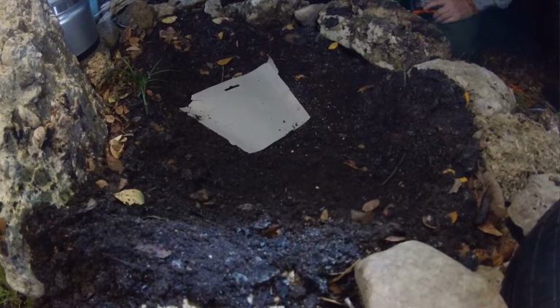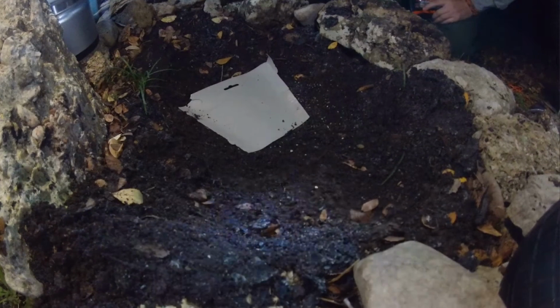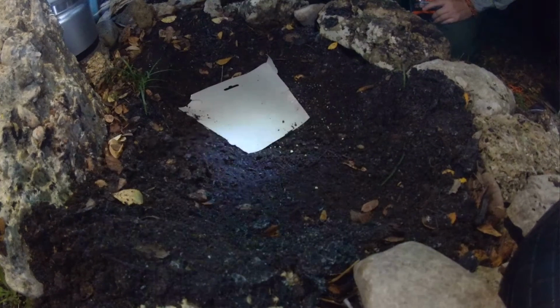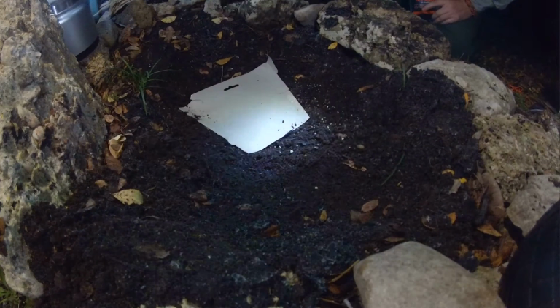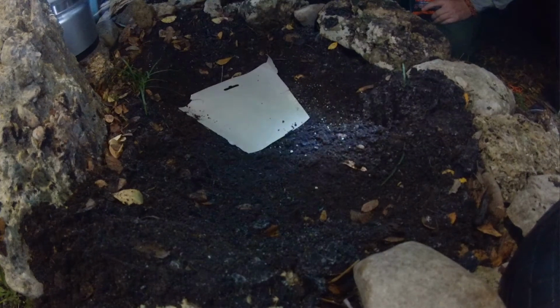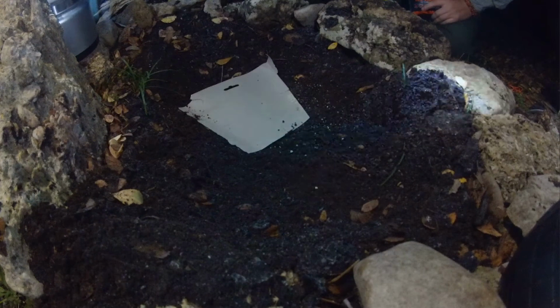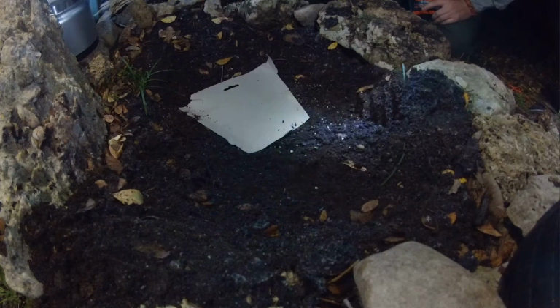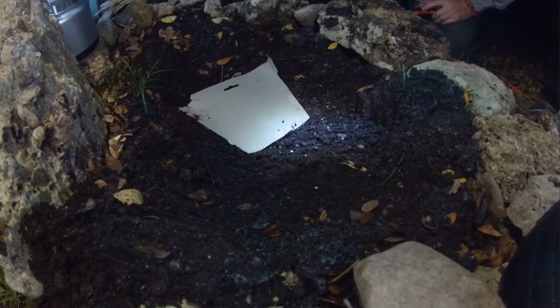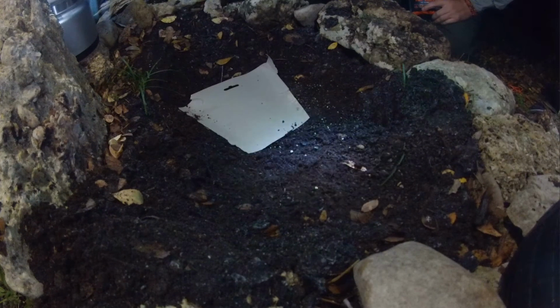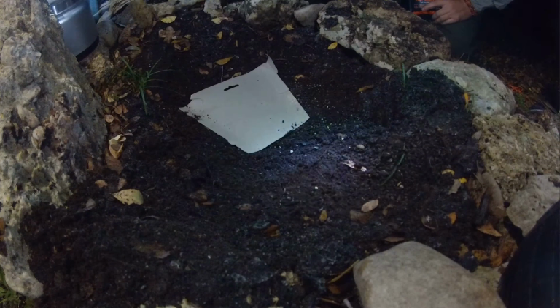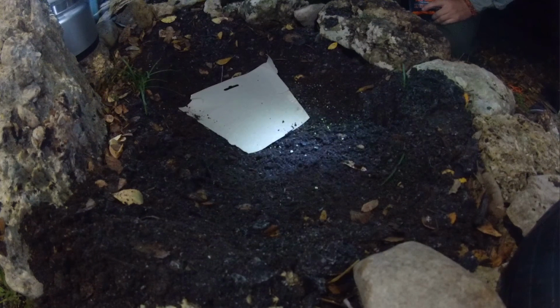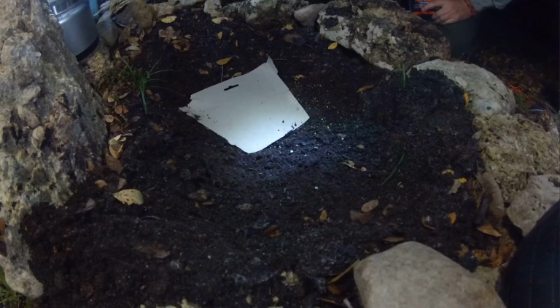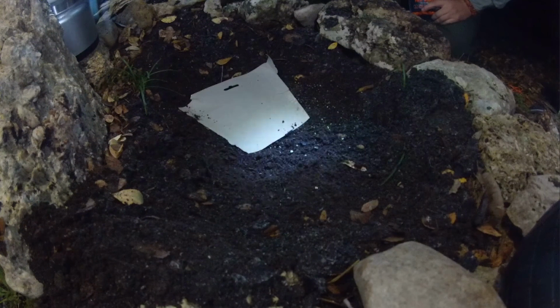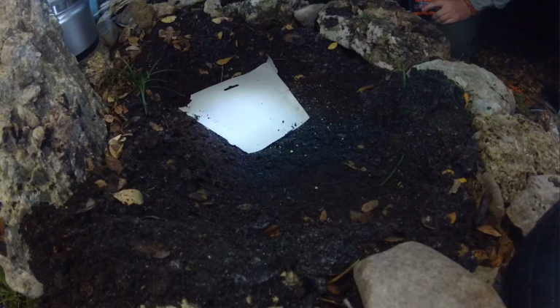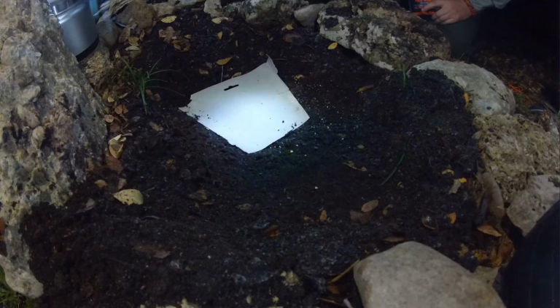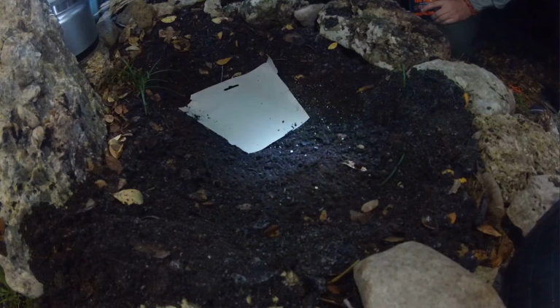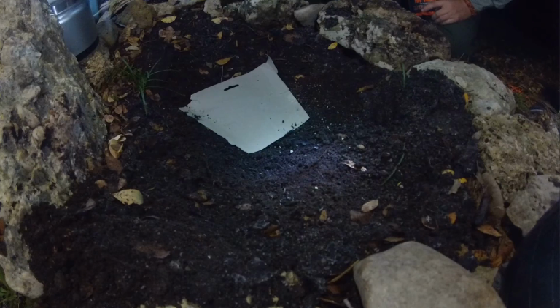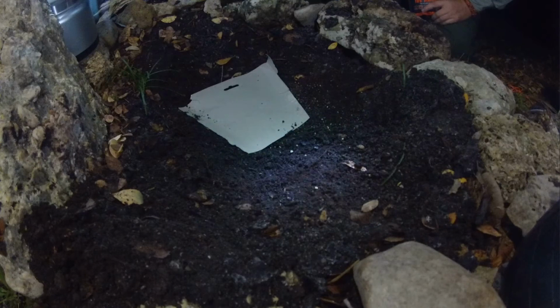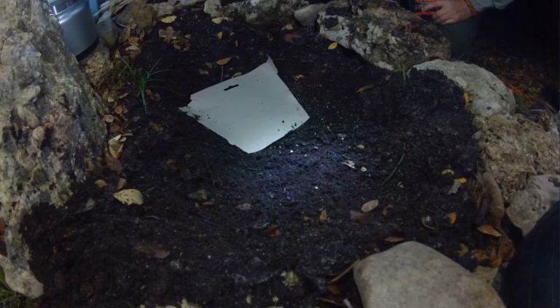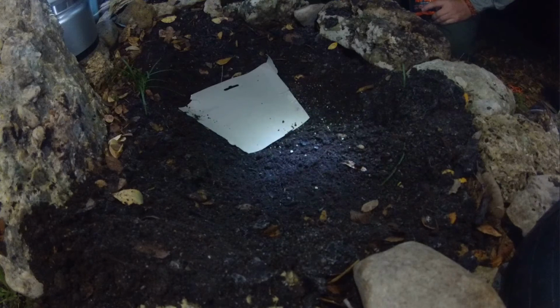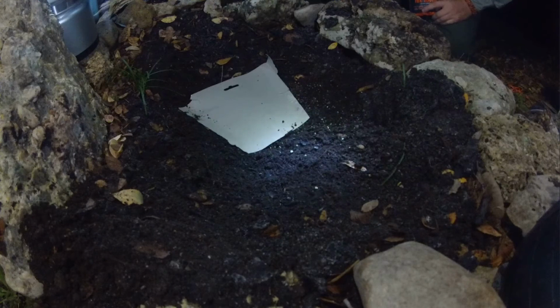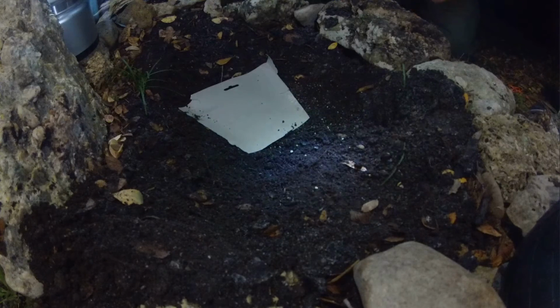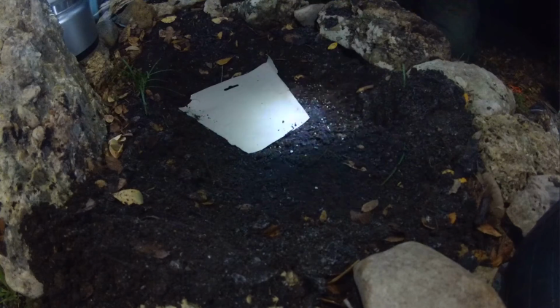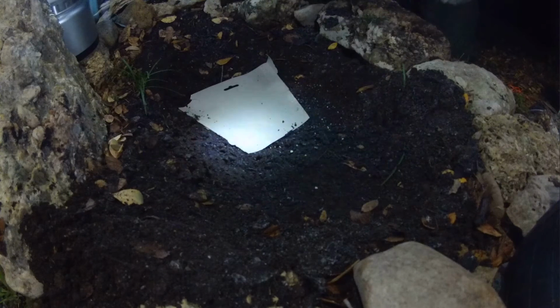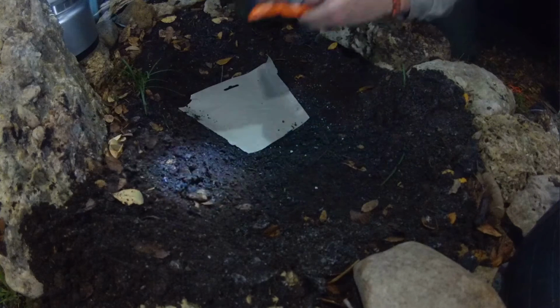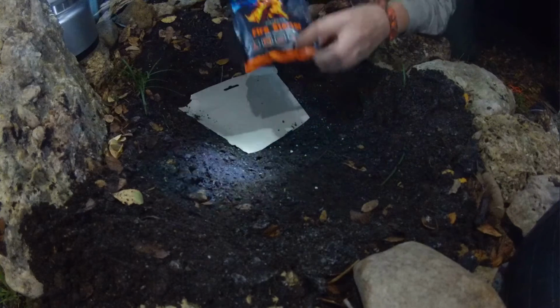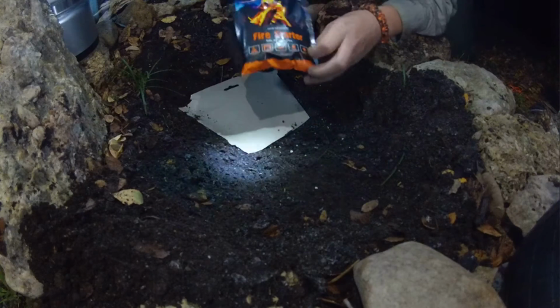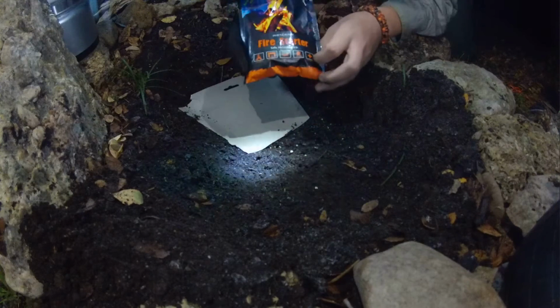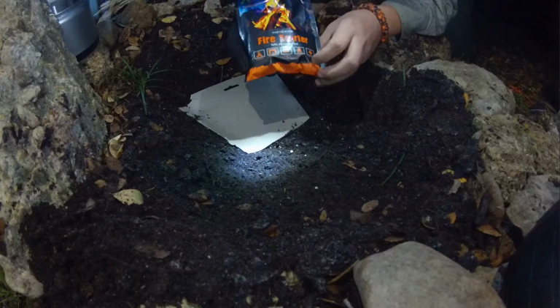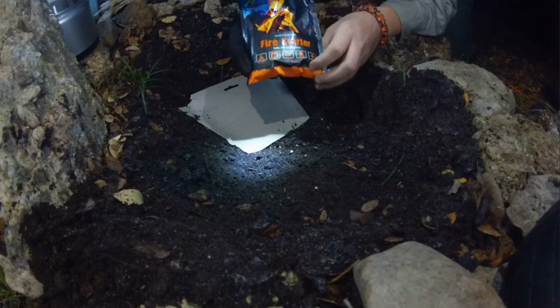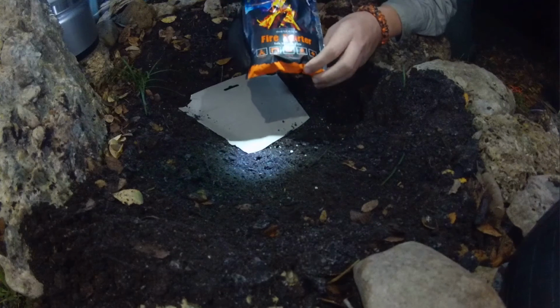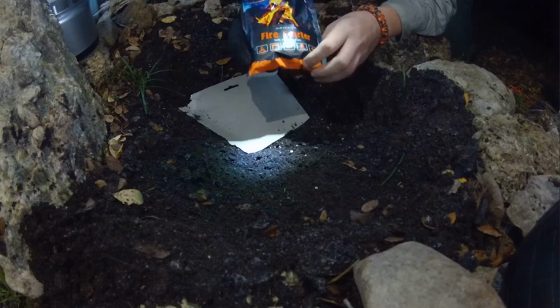Hey guys, it's Jack with Adventures with BG. We're hanging out in the woods and we're going to do a video review of this stuff right here — this fire starter.